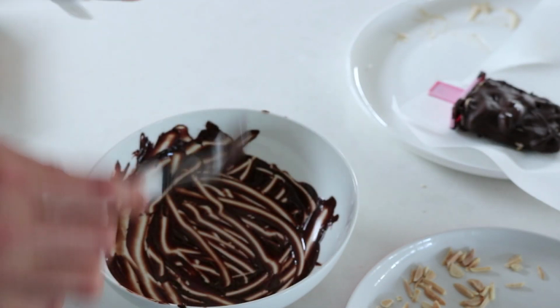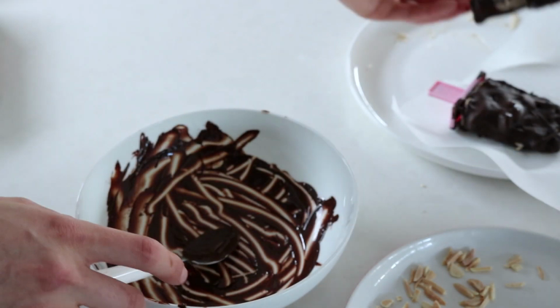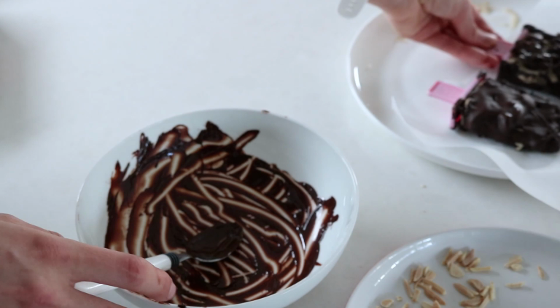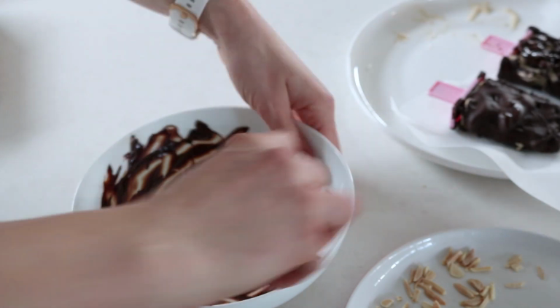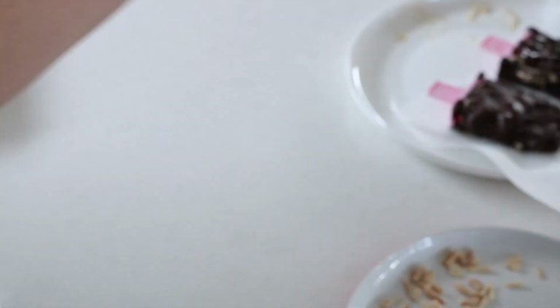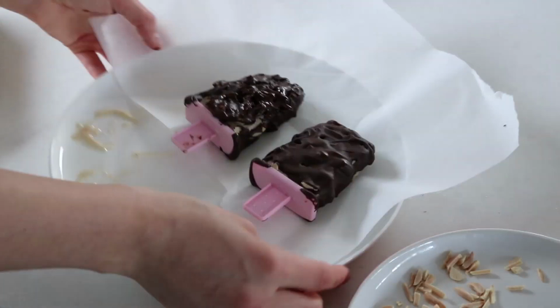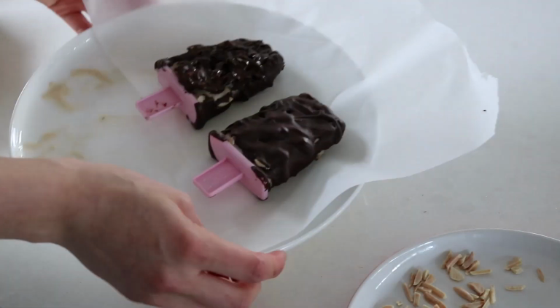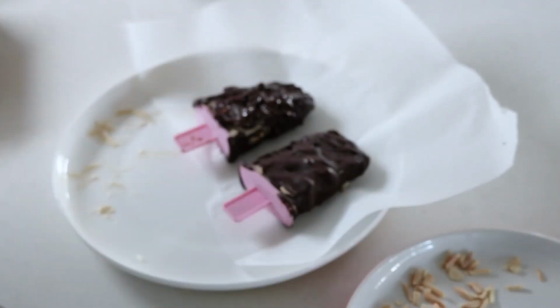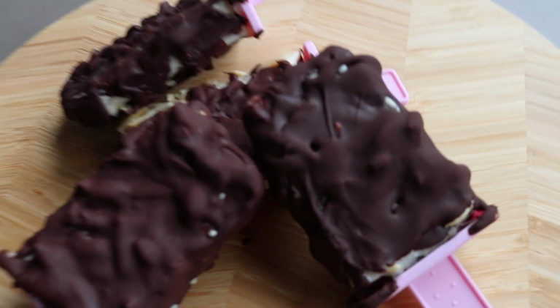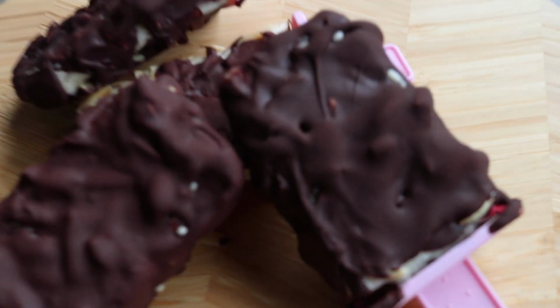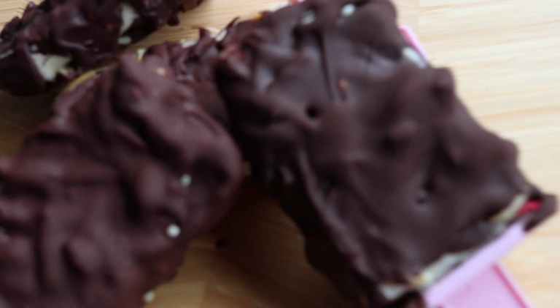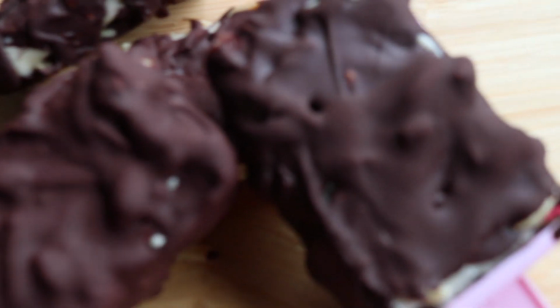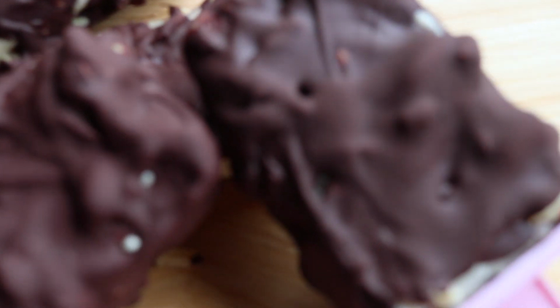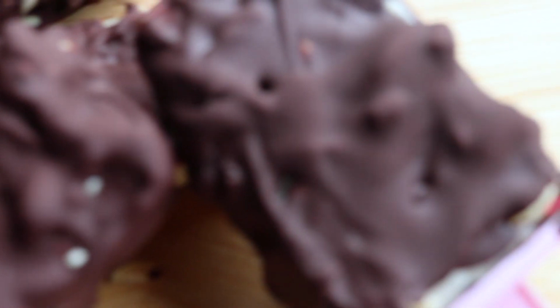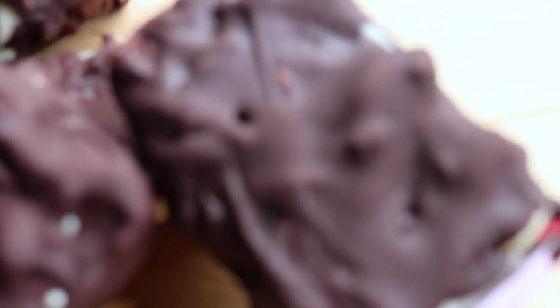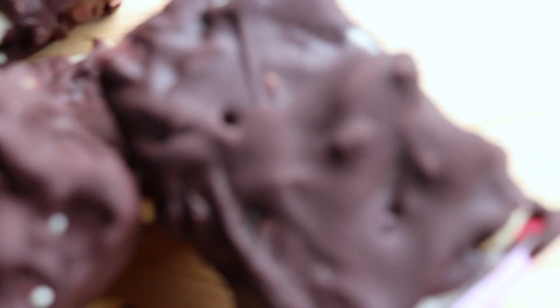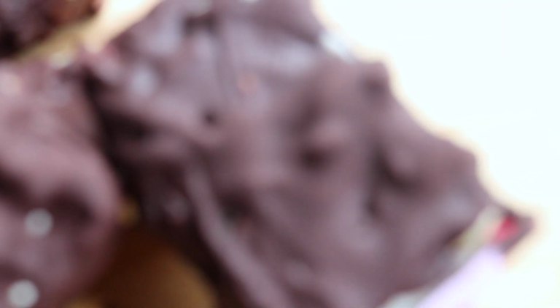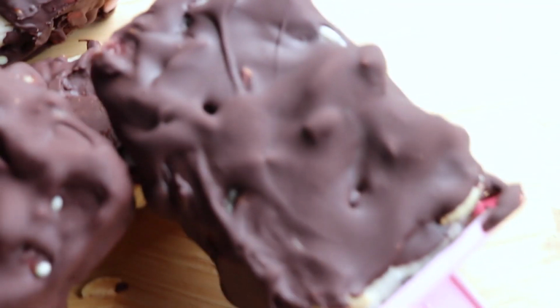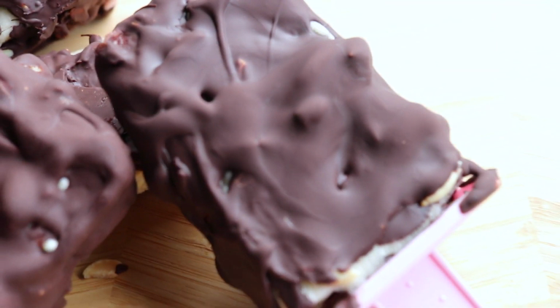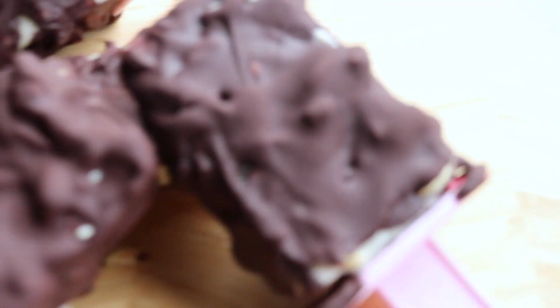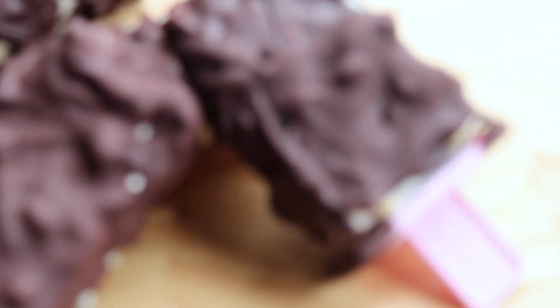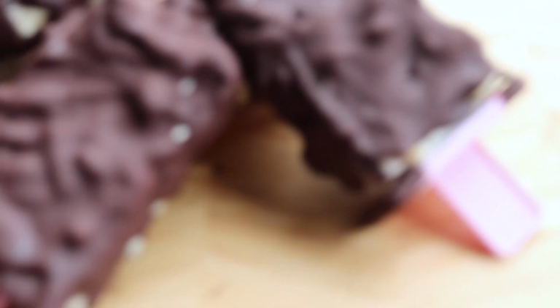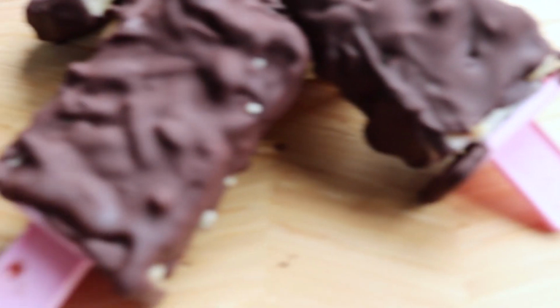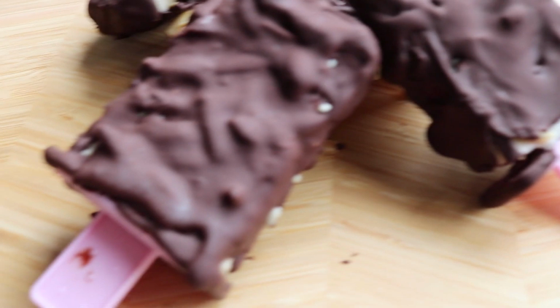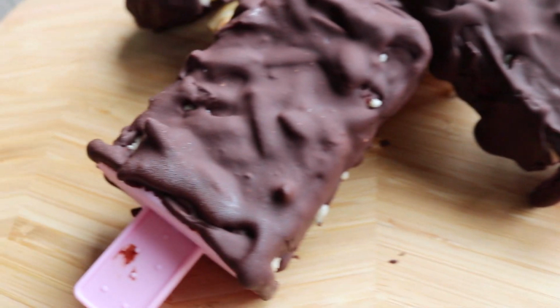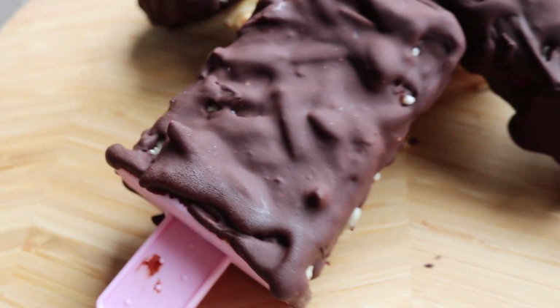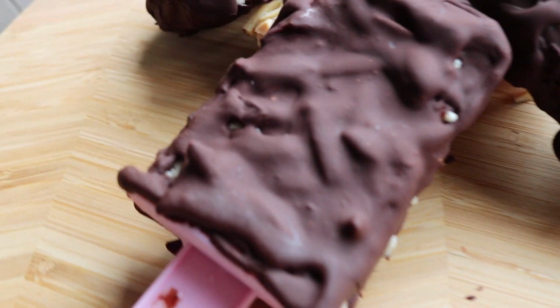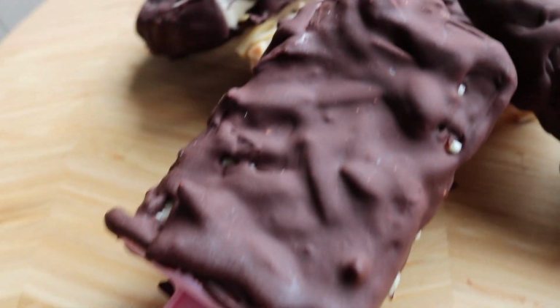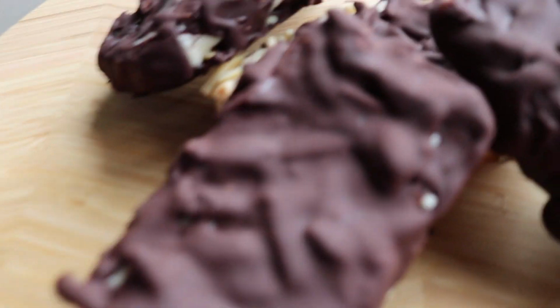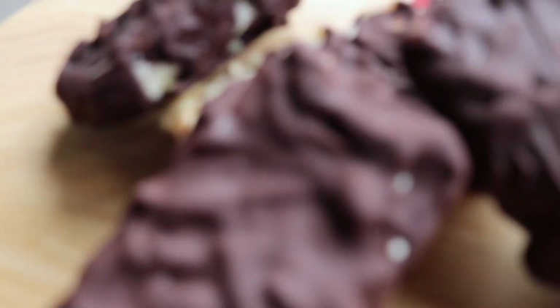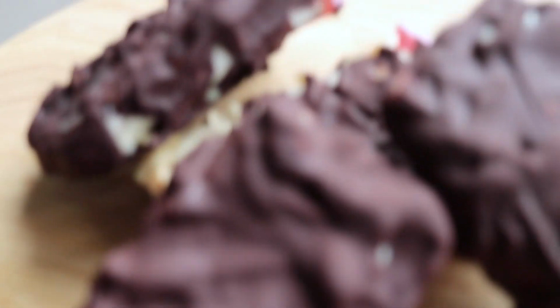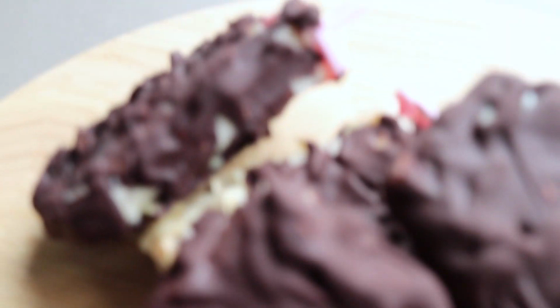And there you have it — some delicious roasted almond magnums. These are seriously so good and I really hope you try out this recipe.